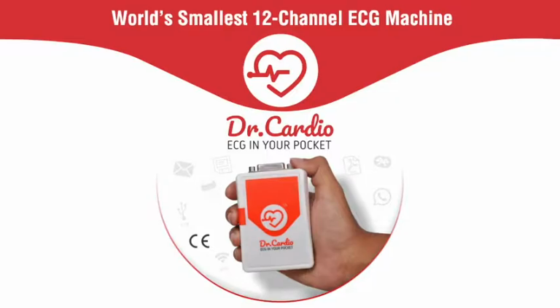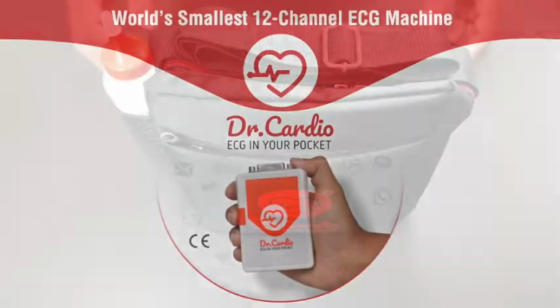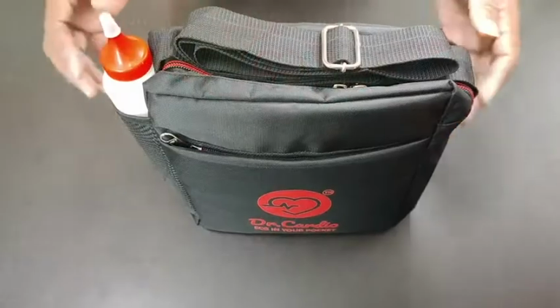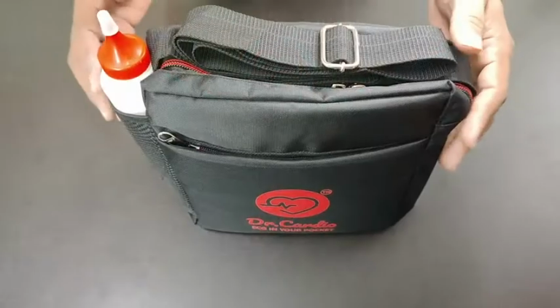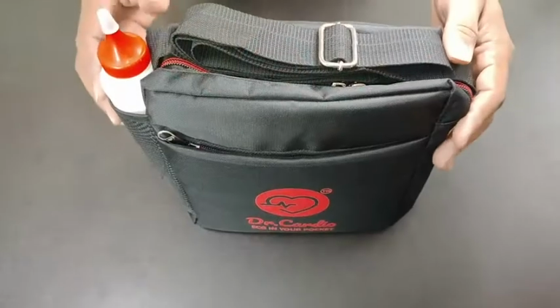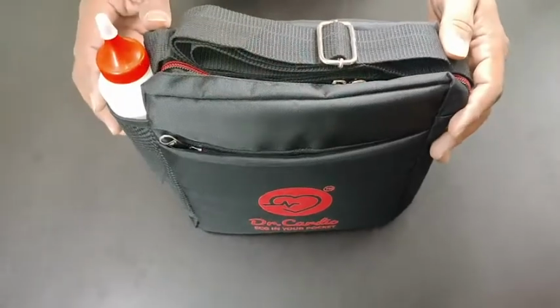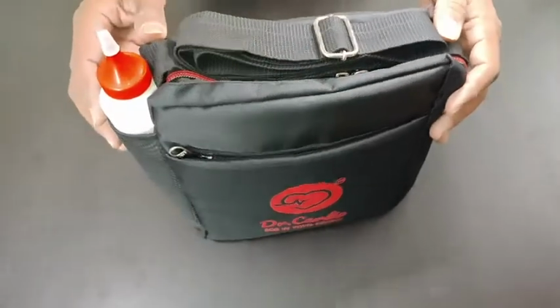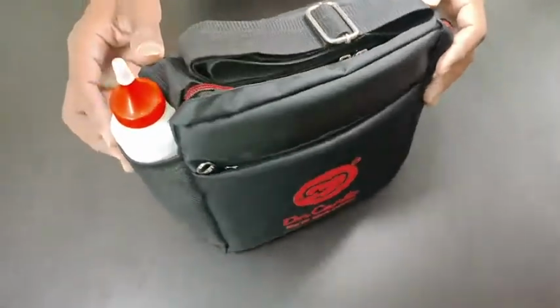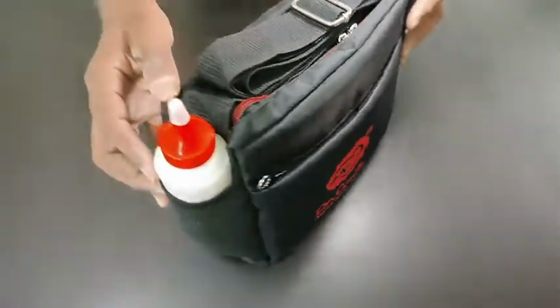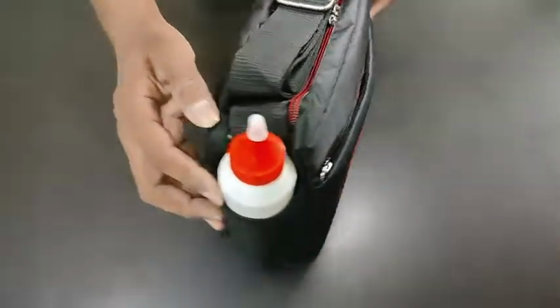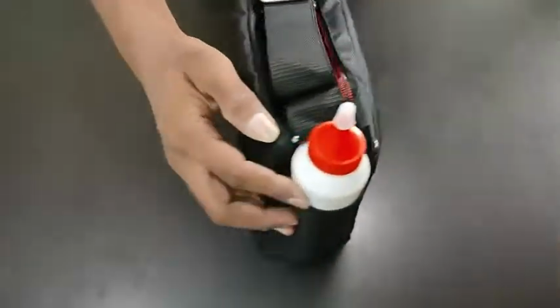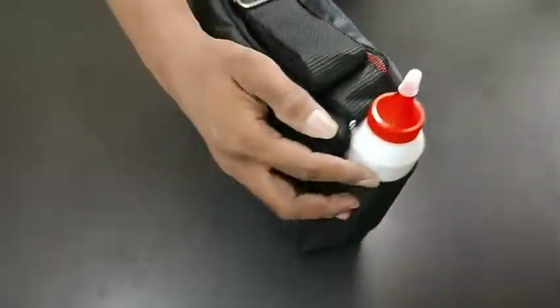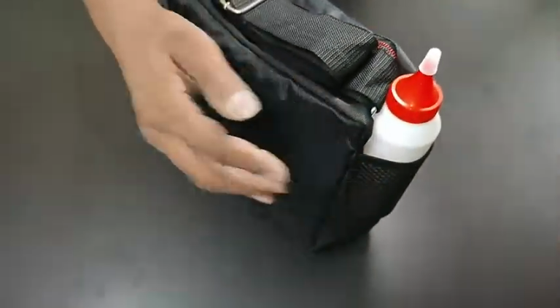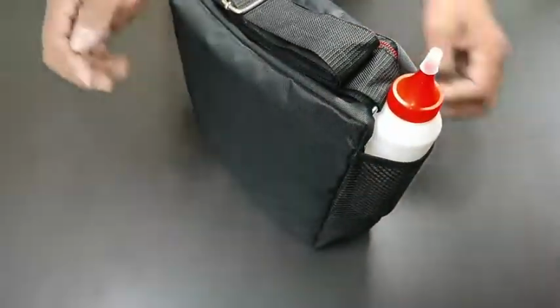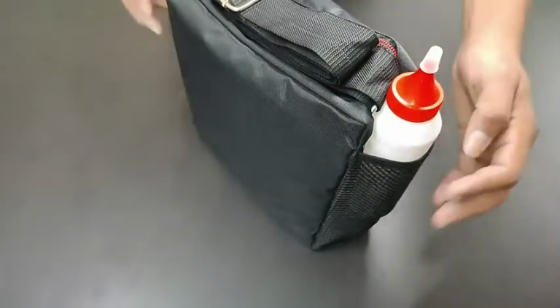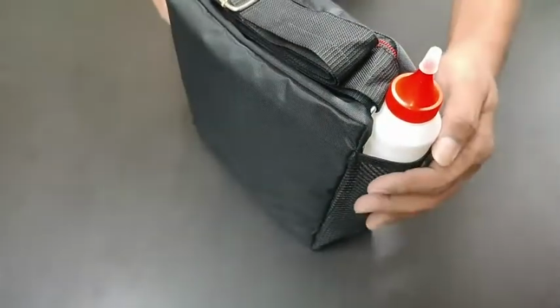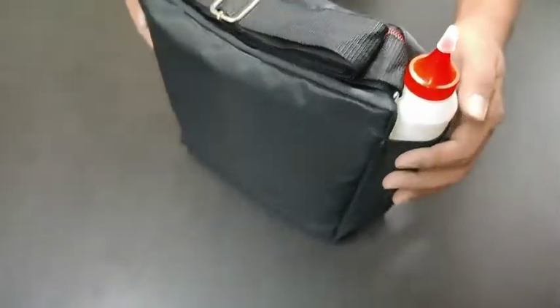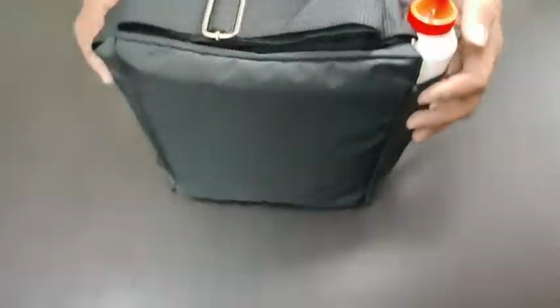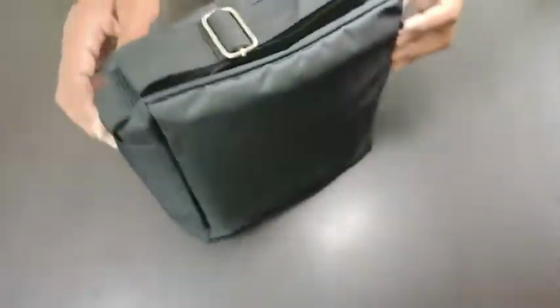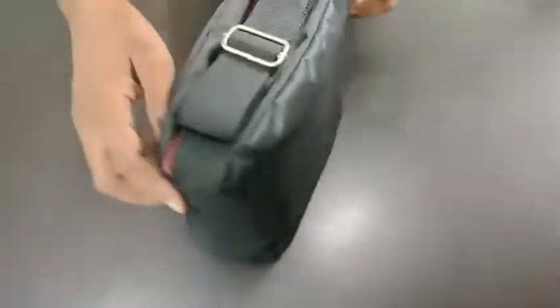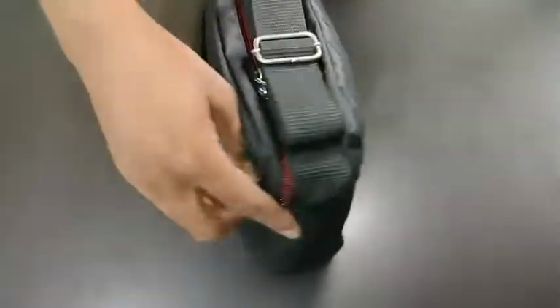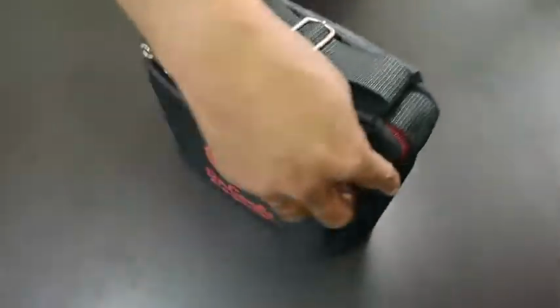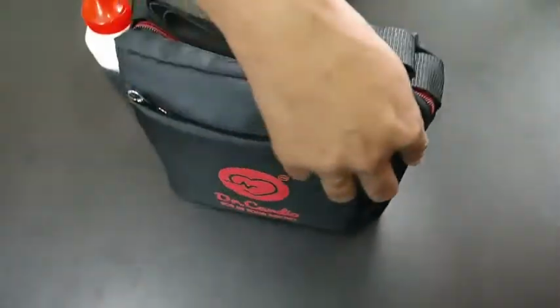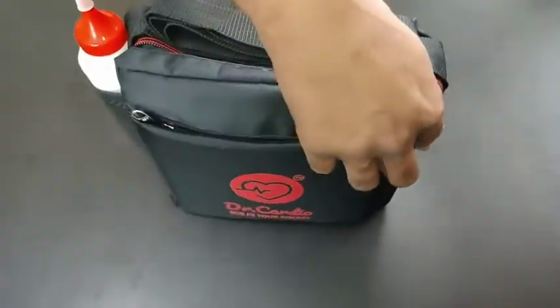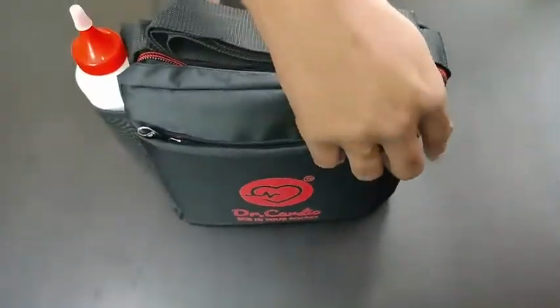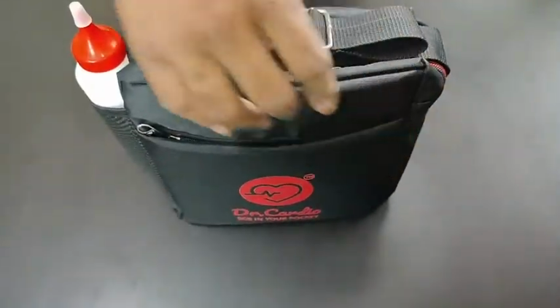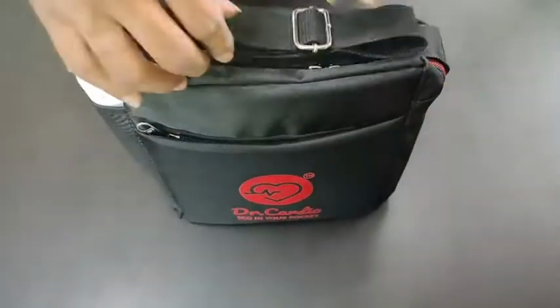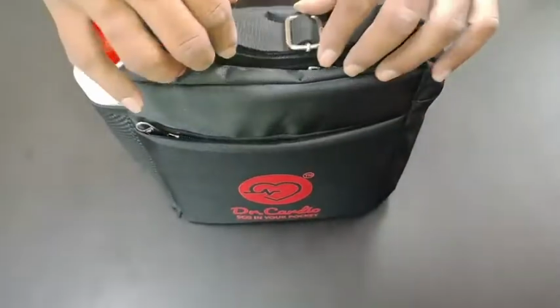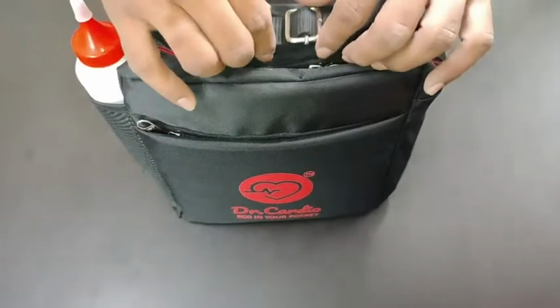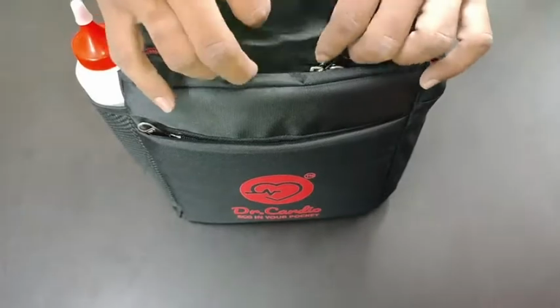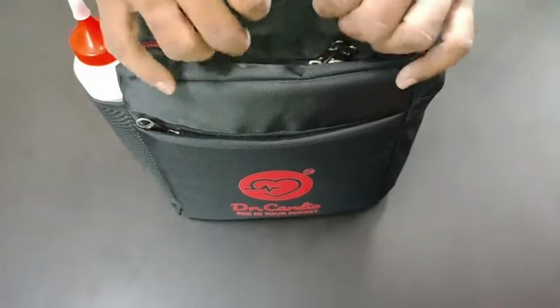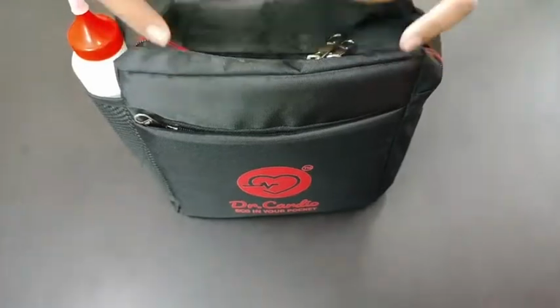Welcome to the virtual demonstration of the Dr.Cardio 12 channel ECG machine.